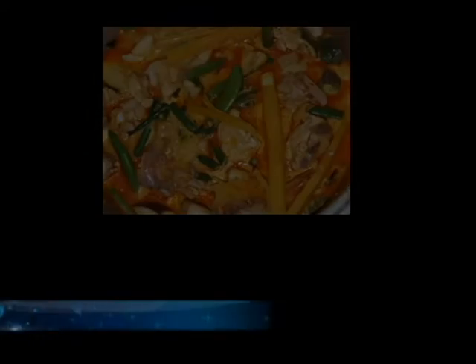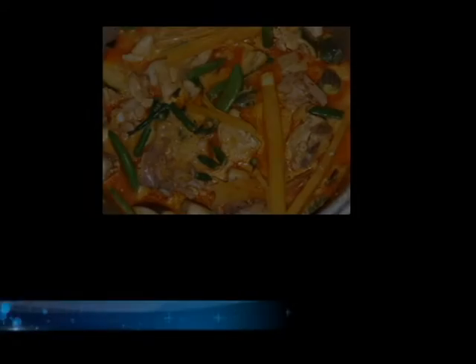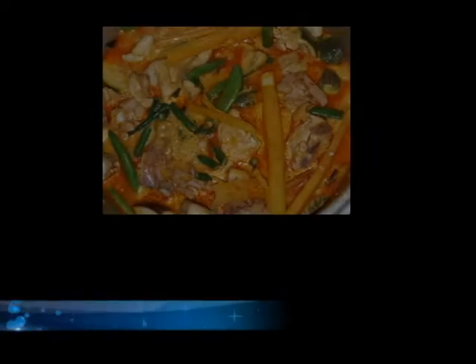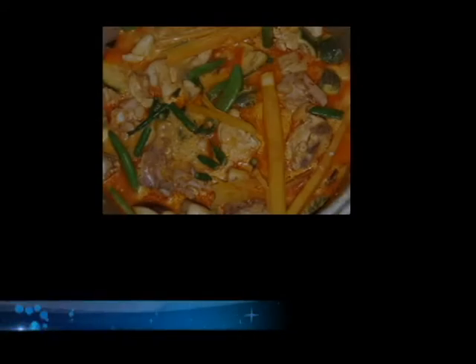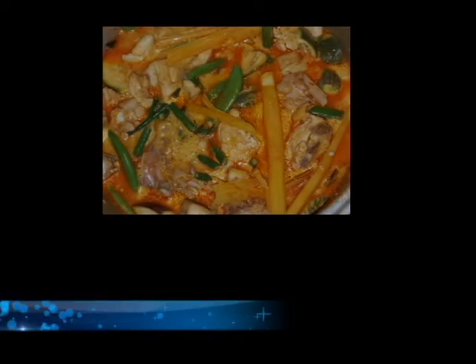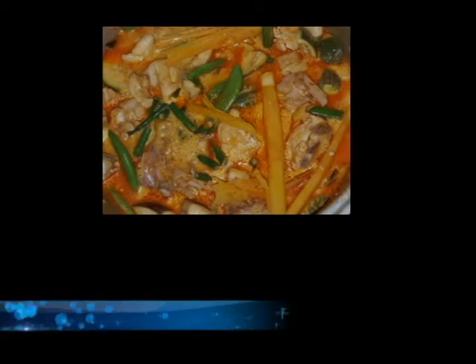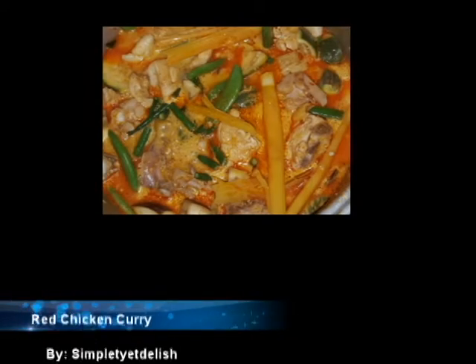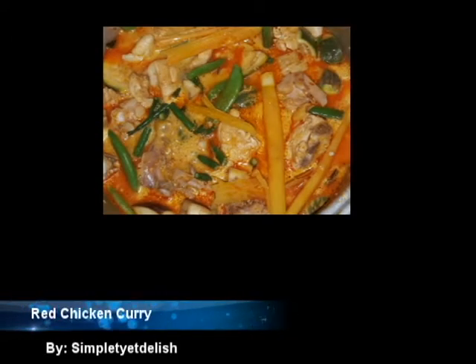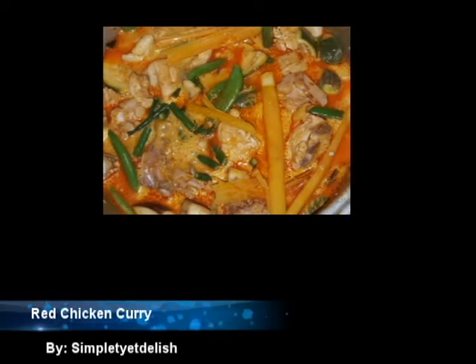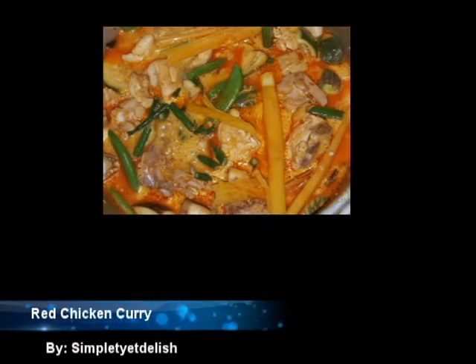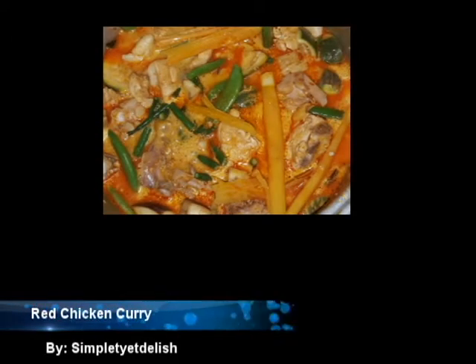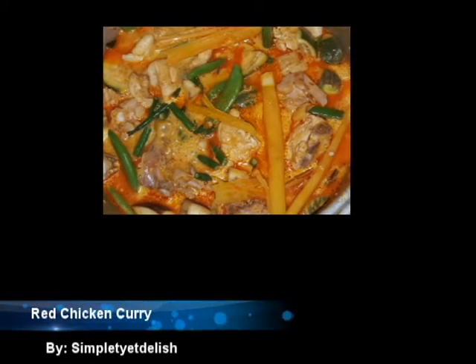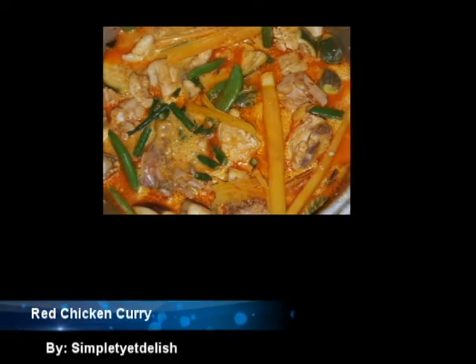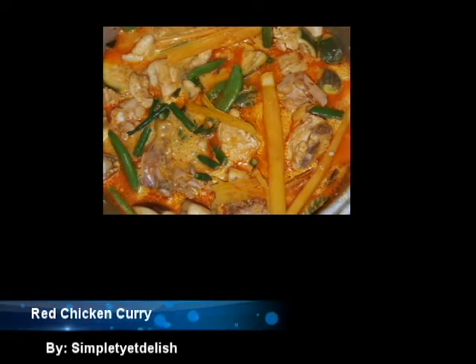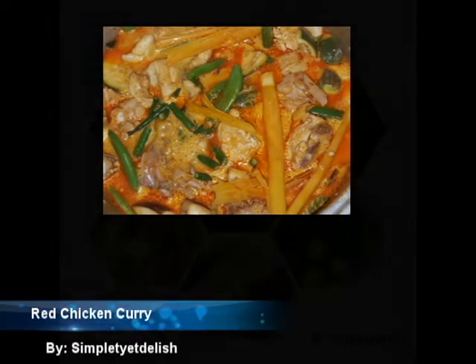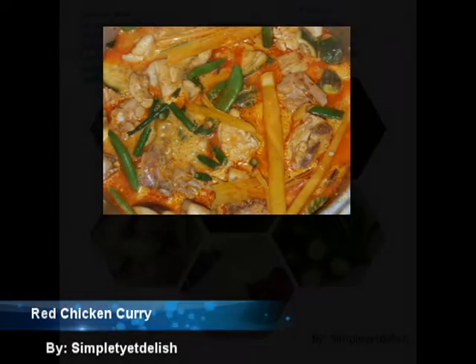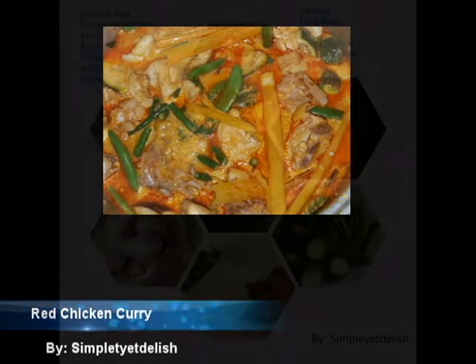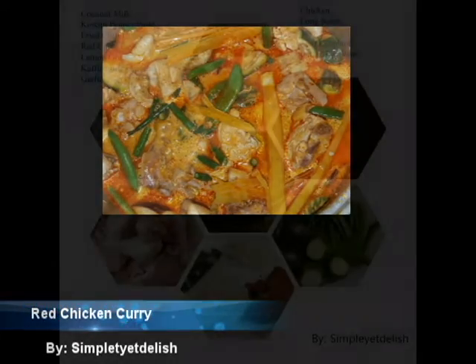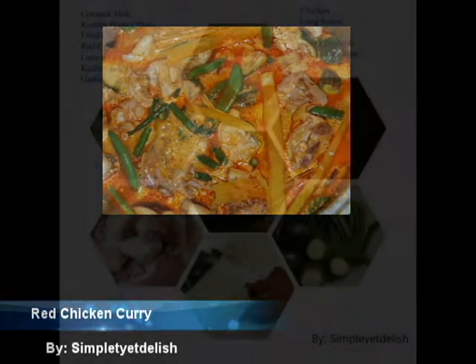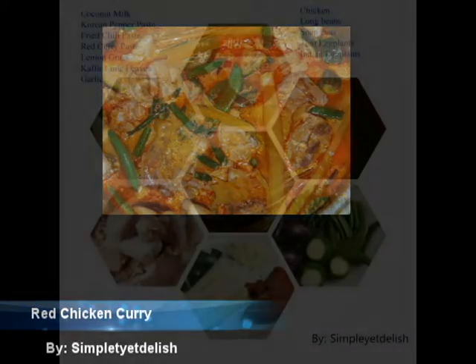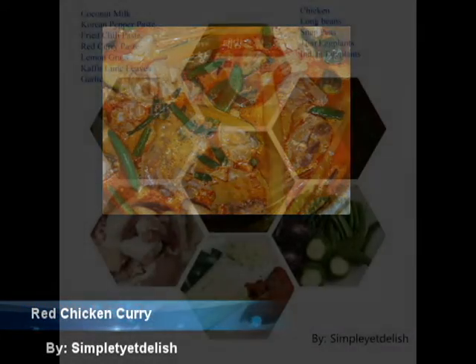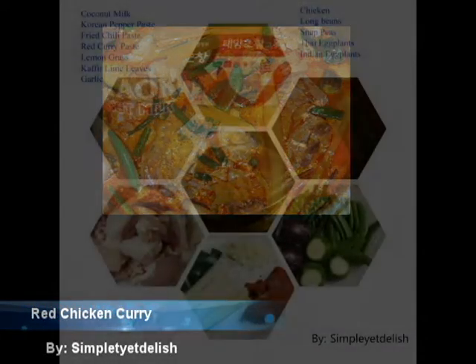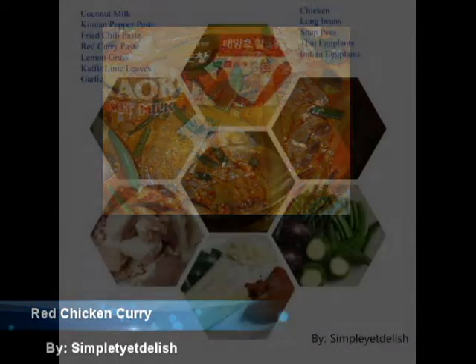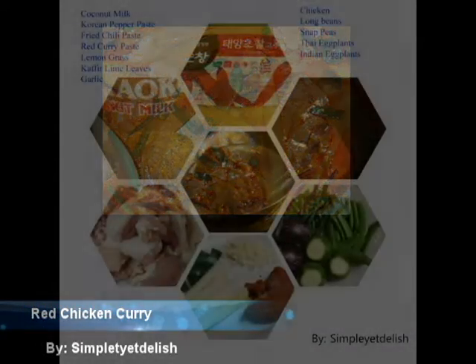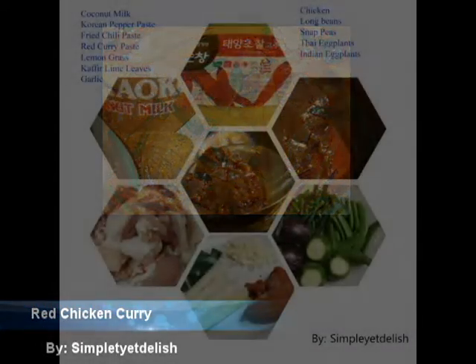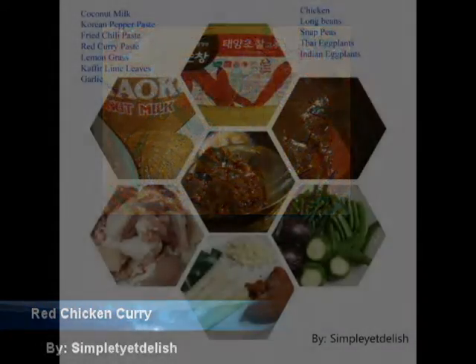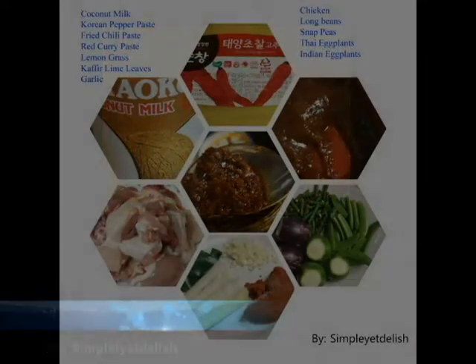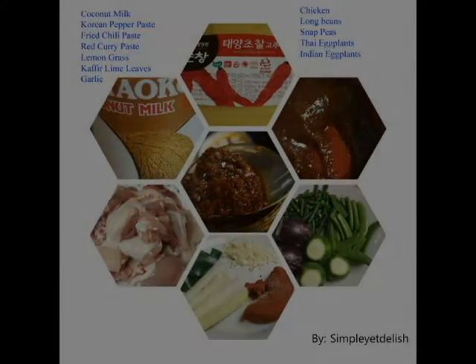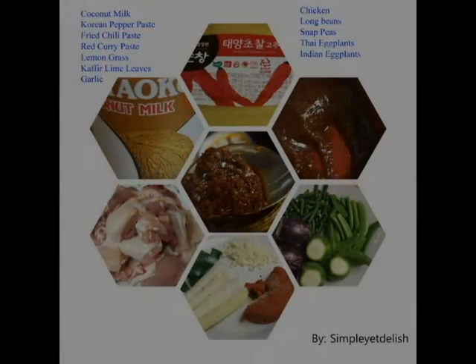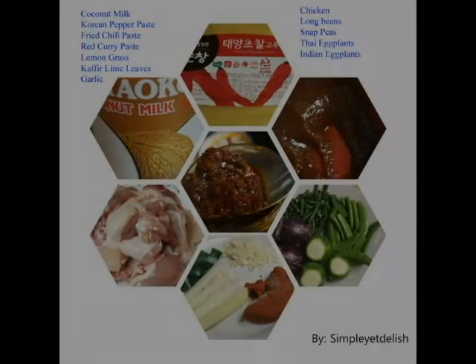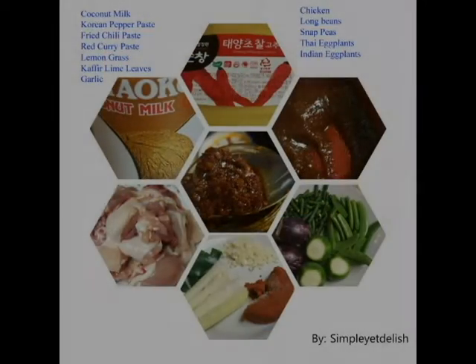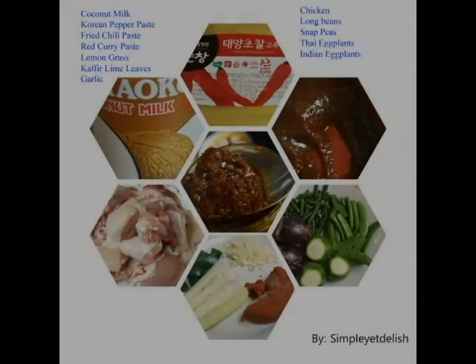Hello, today we are going to make some red chicken curry and here are the ingredients.